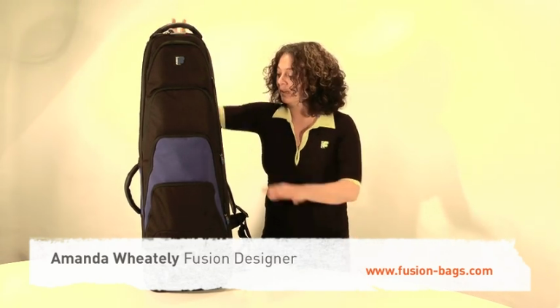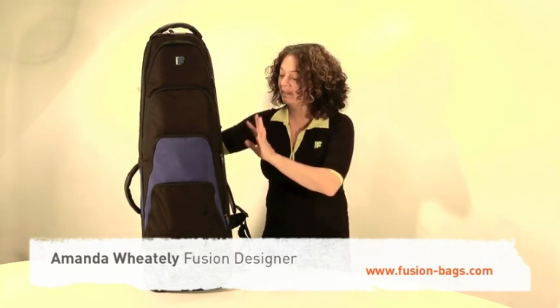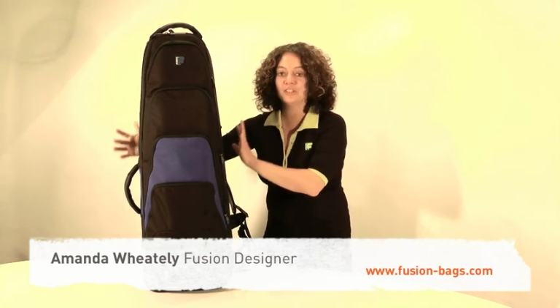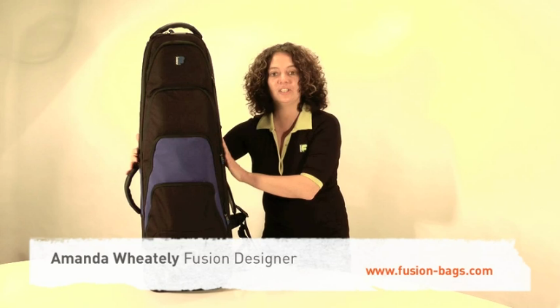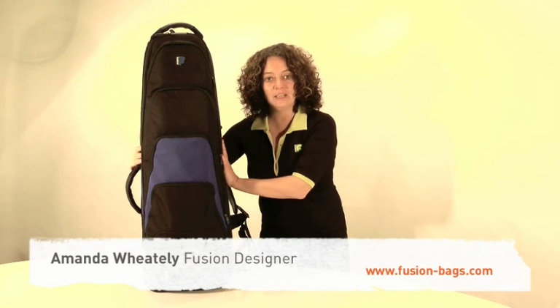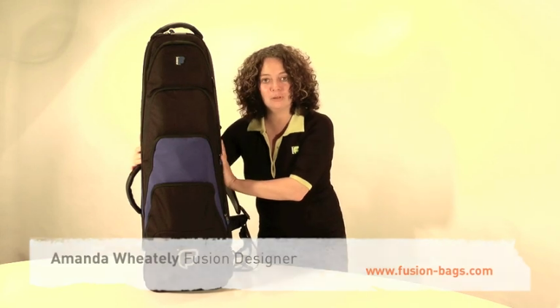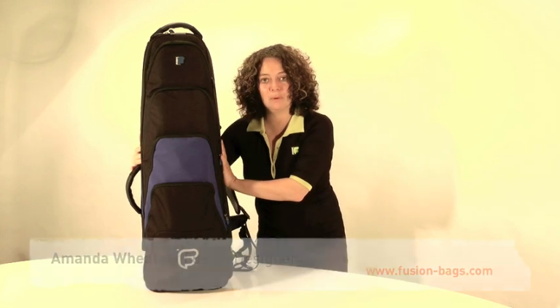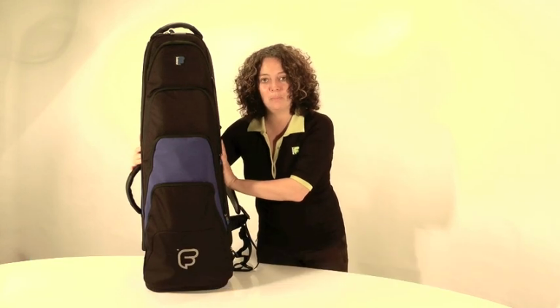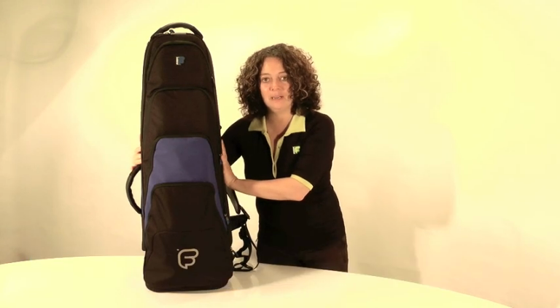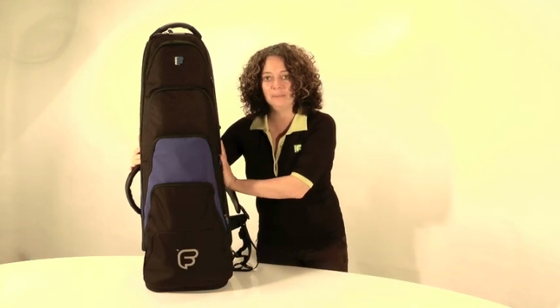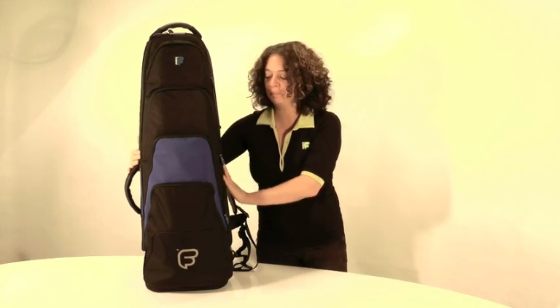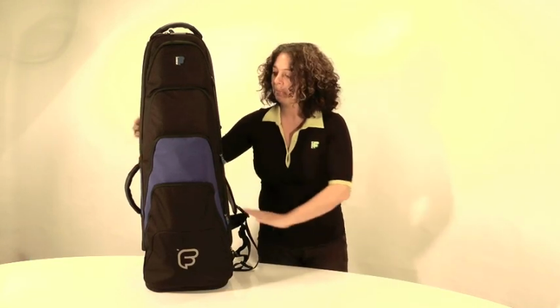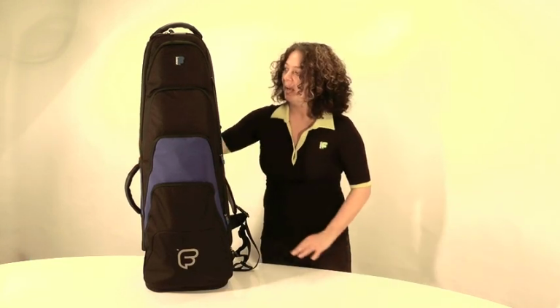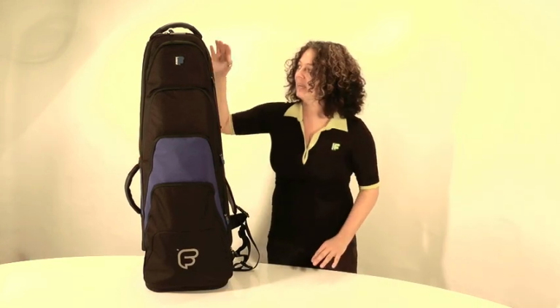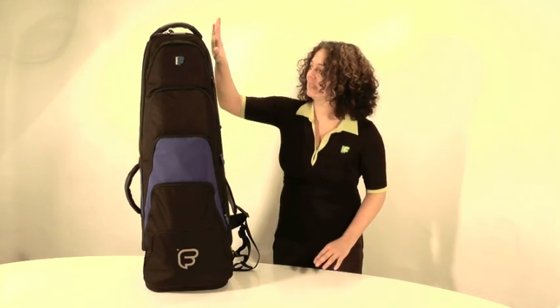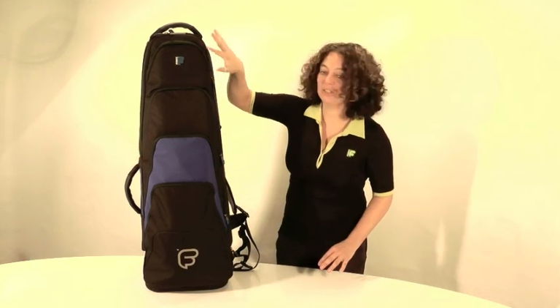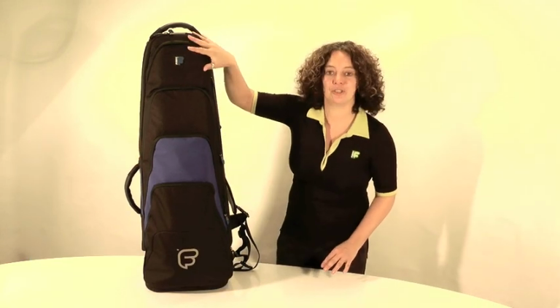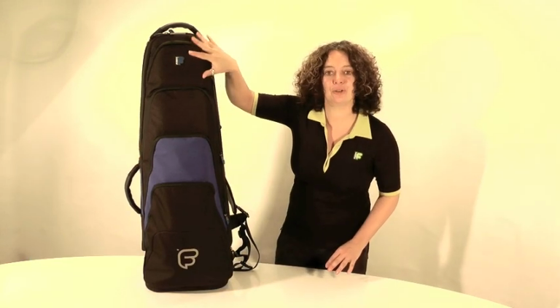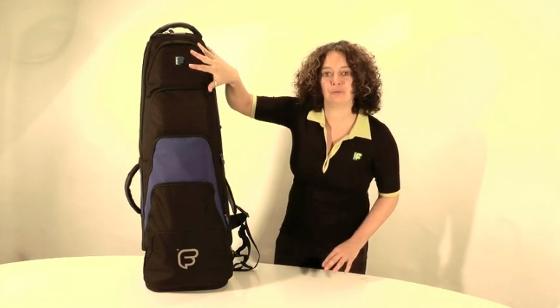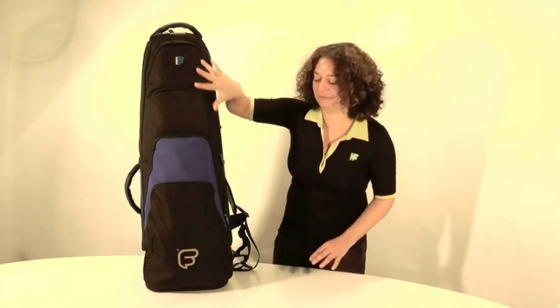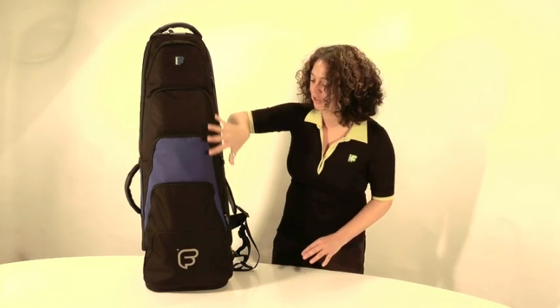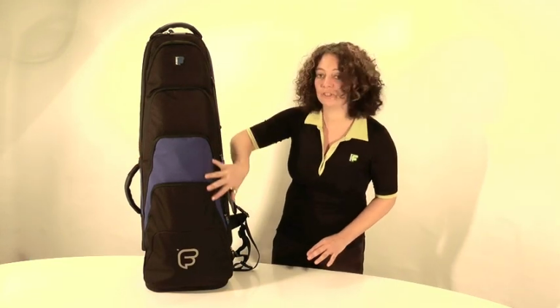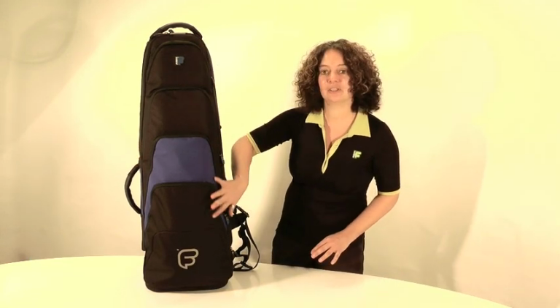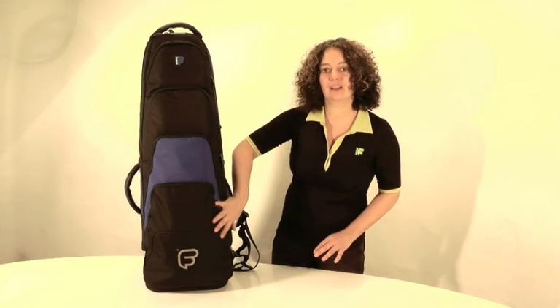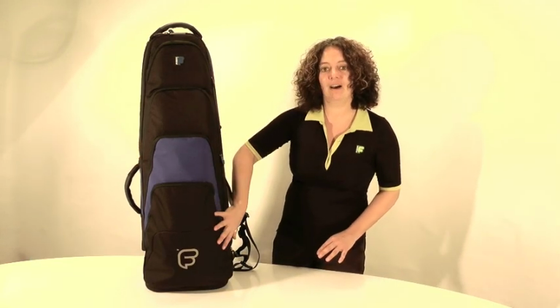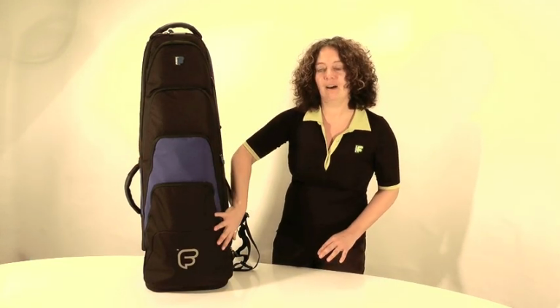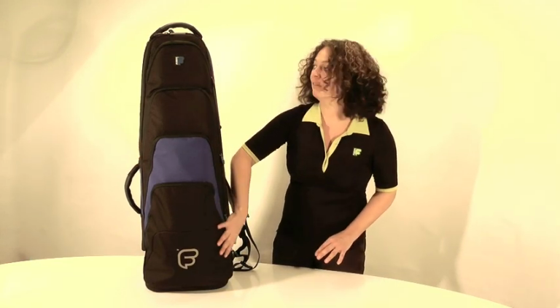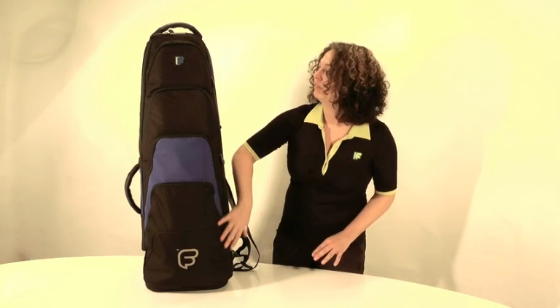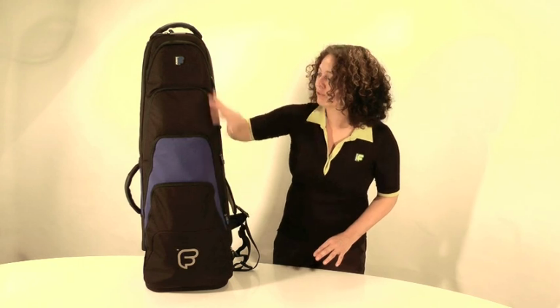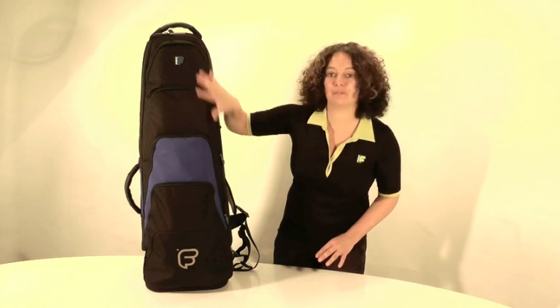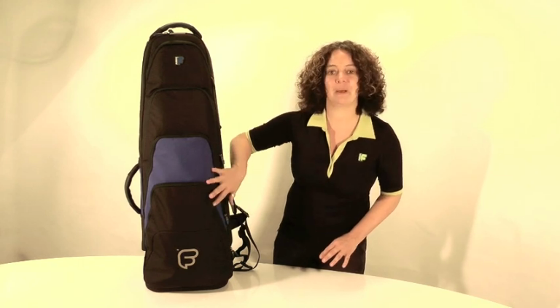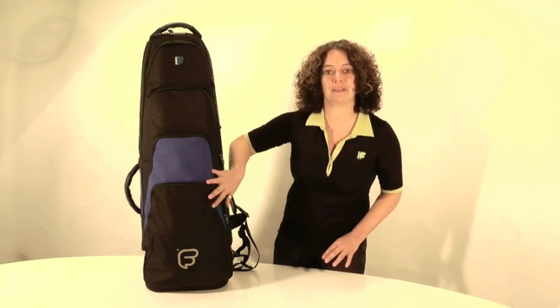This is a tenor trombone bag and I'd like to just go through the features on the front of the bag.